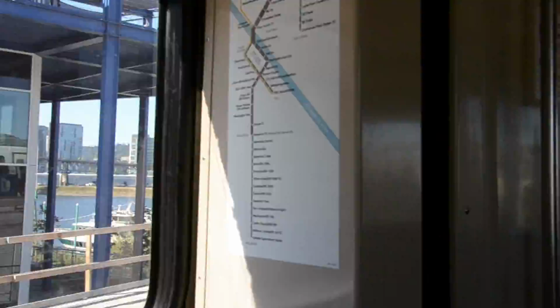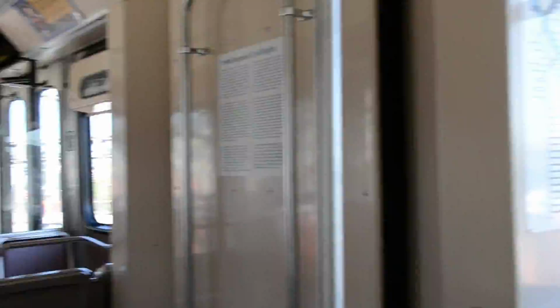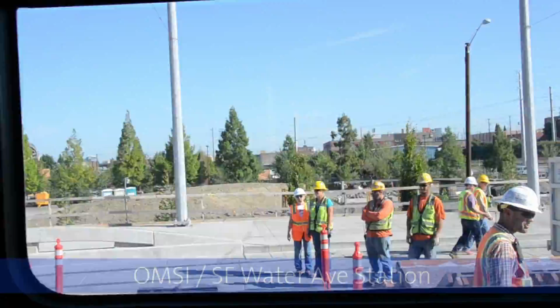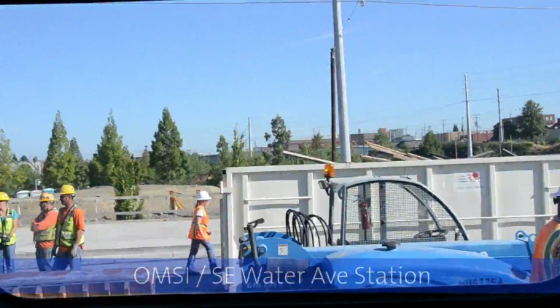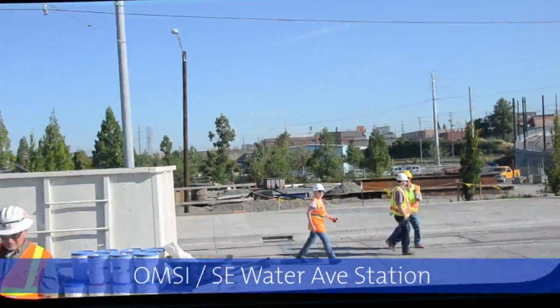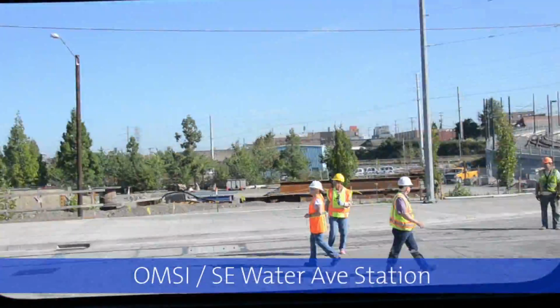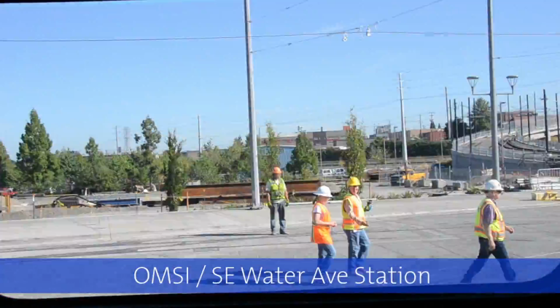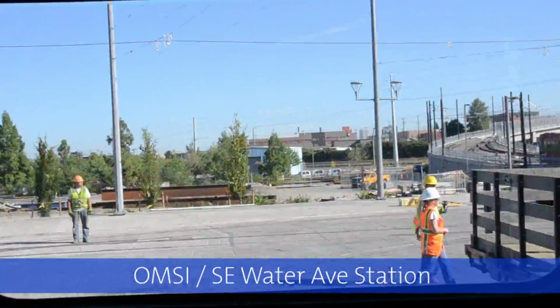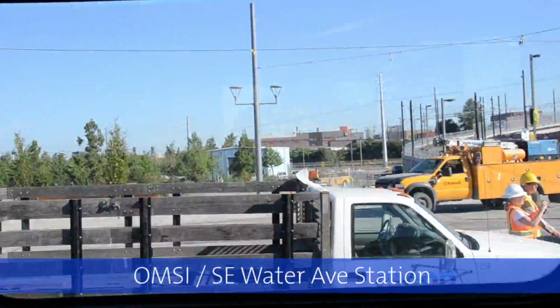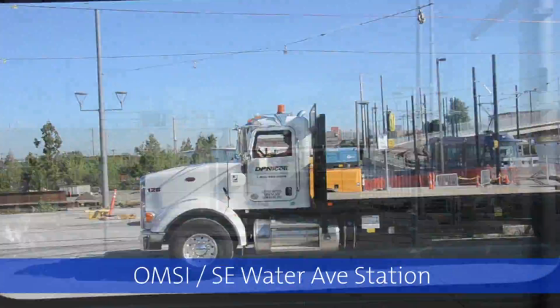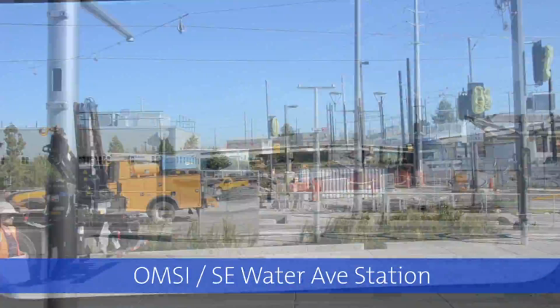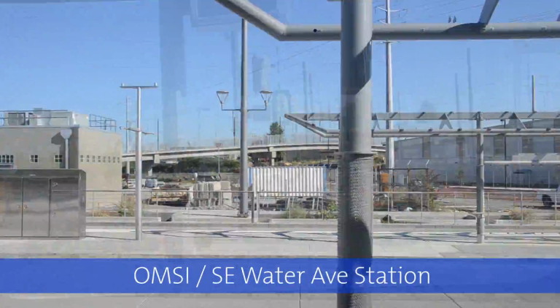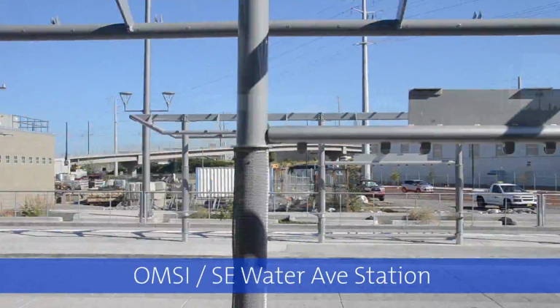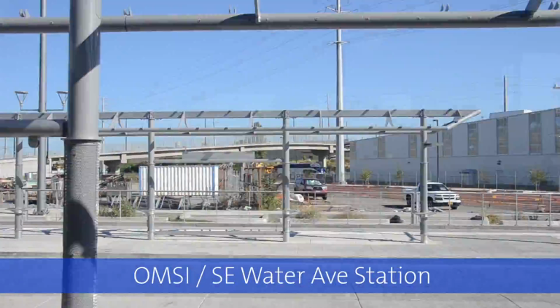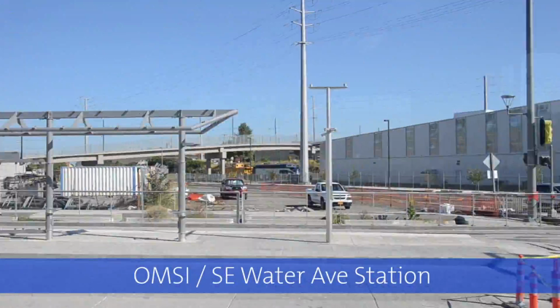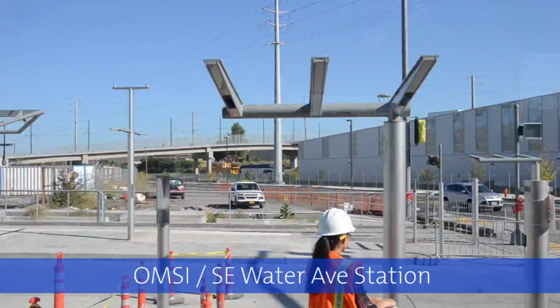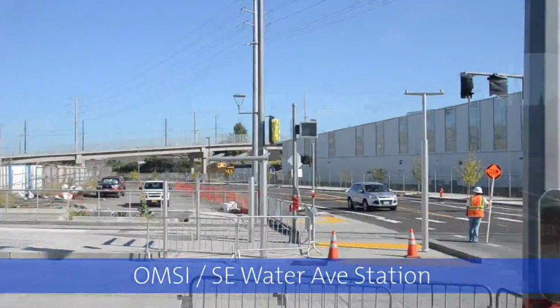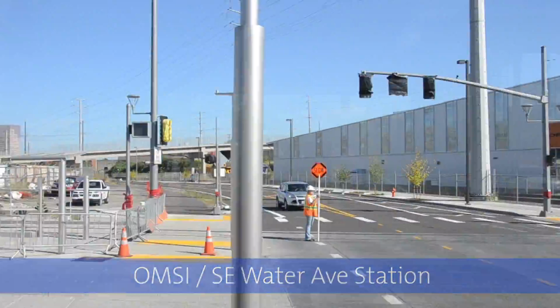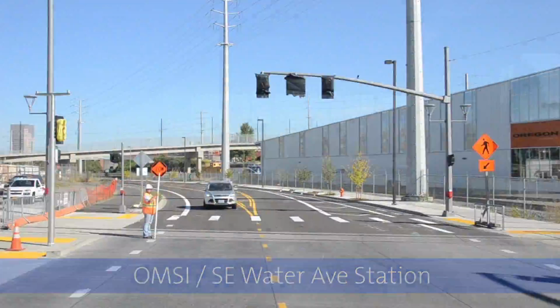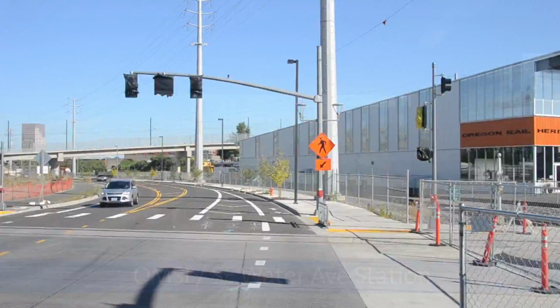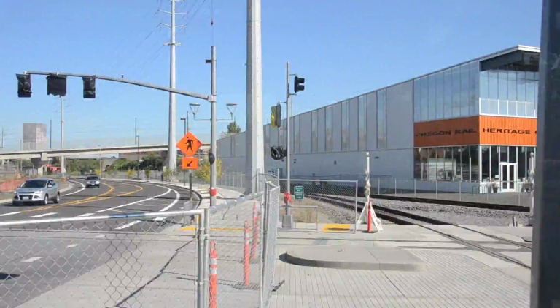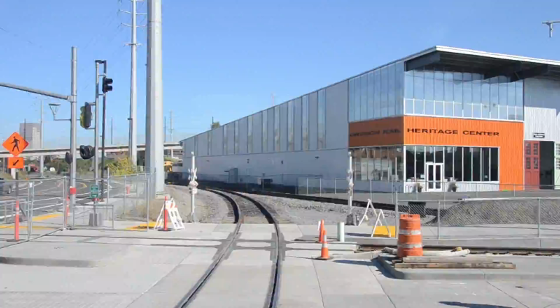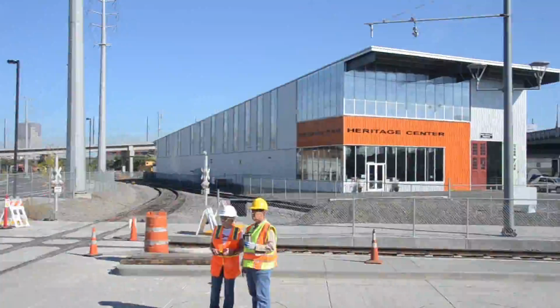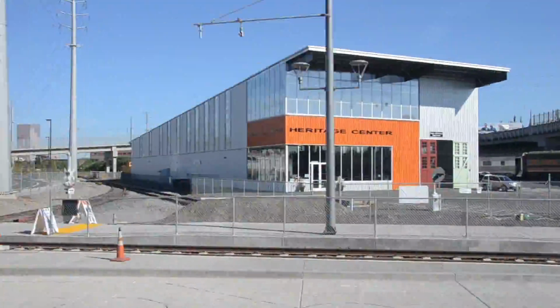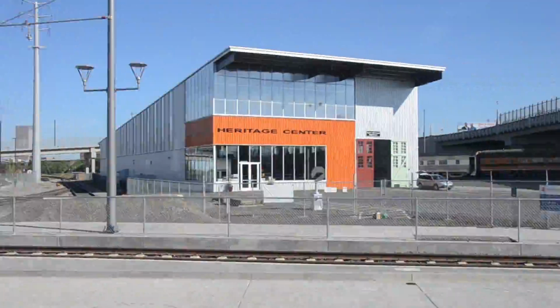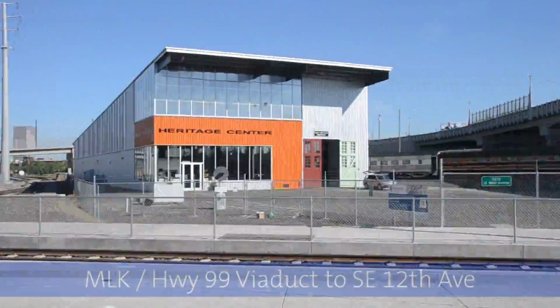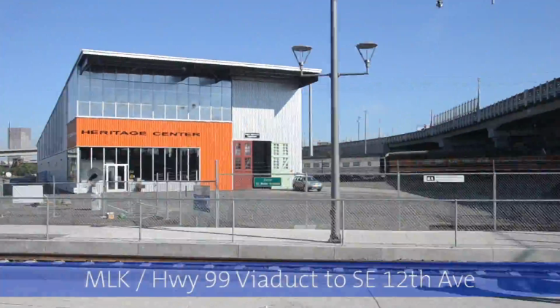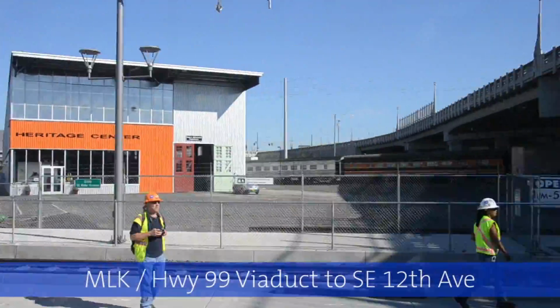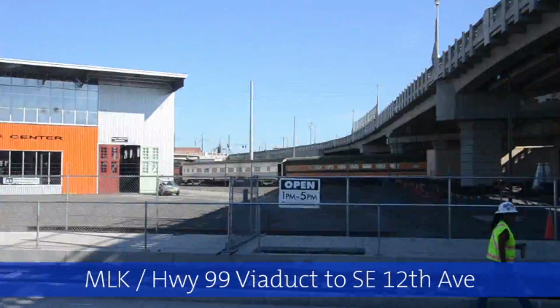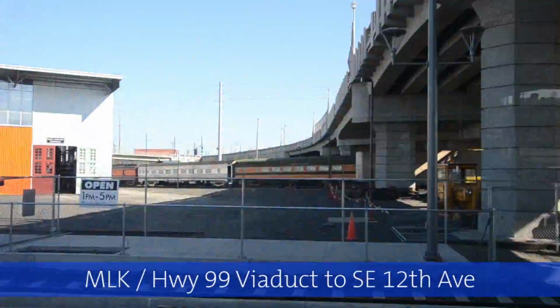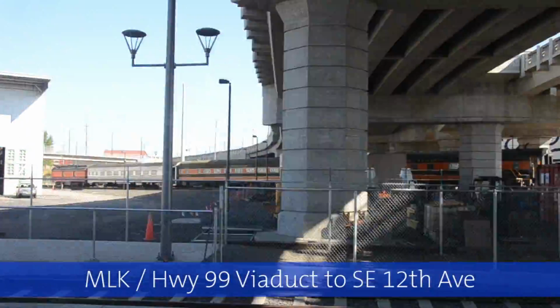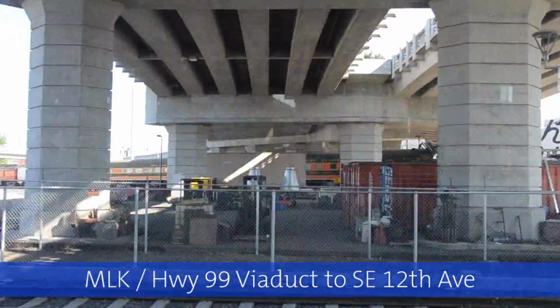Capital Project's engineers and safety employees walked alongside the train, stopping frequently to take measurements.